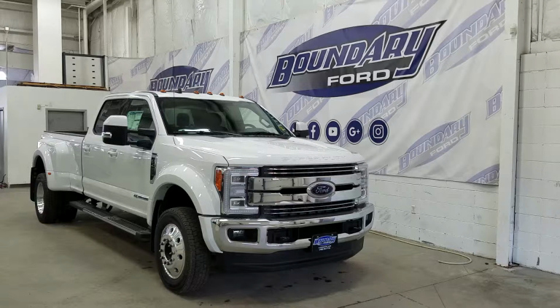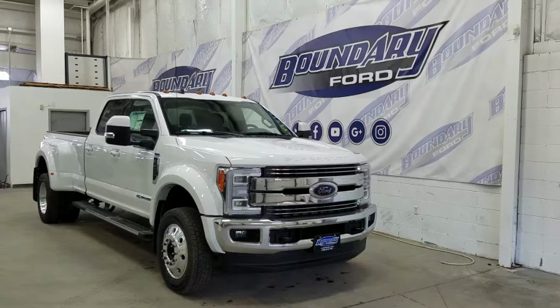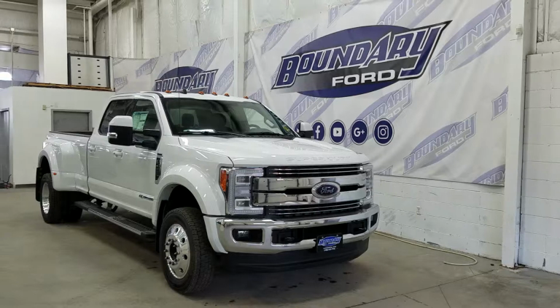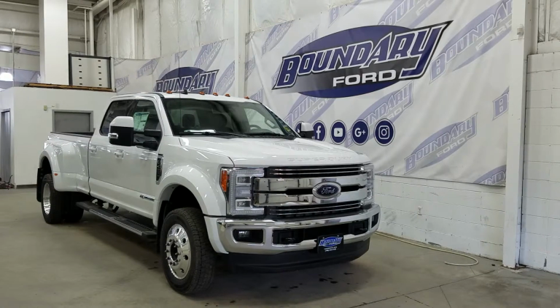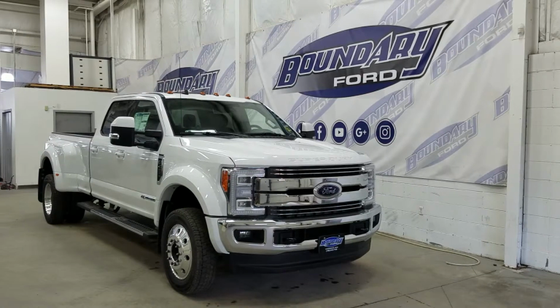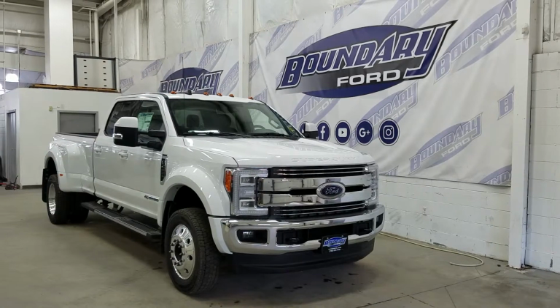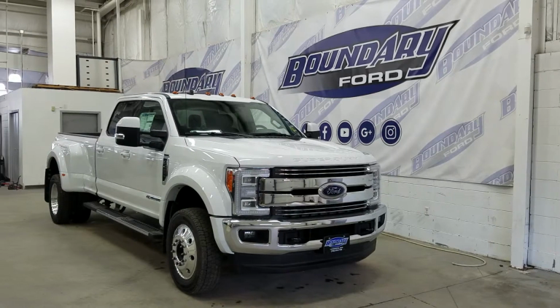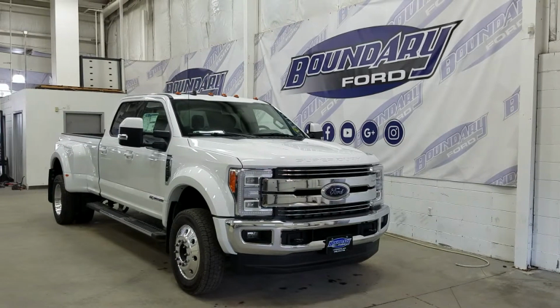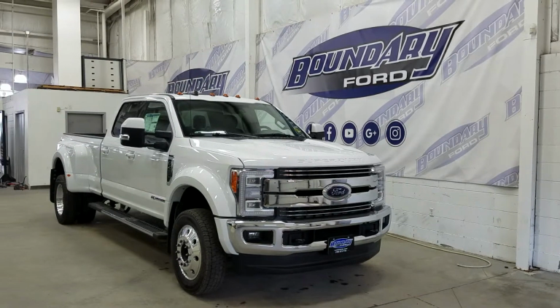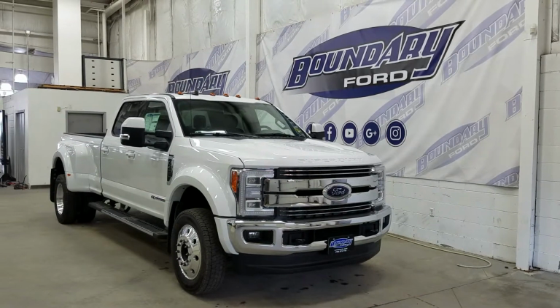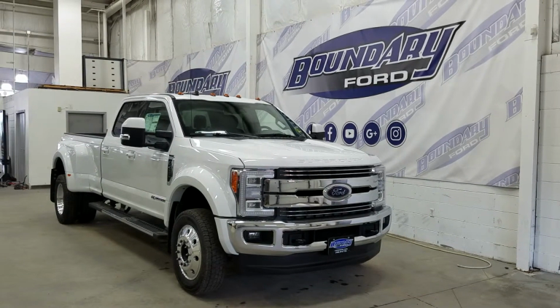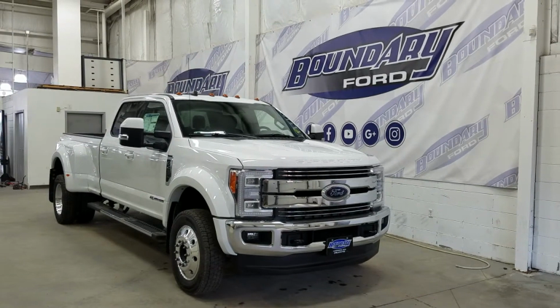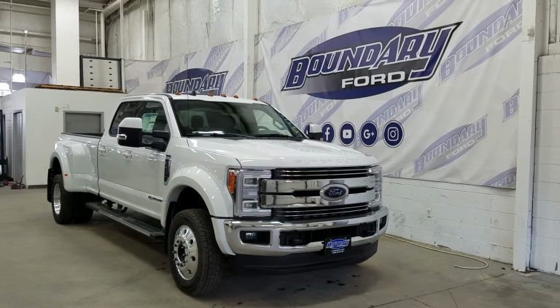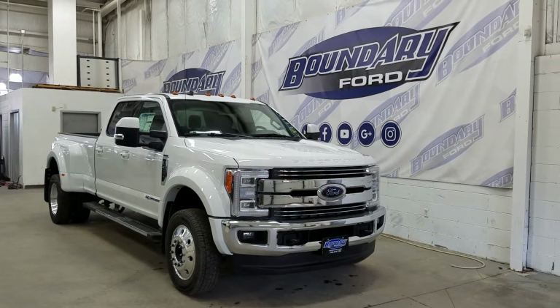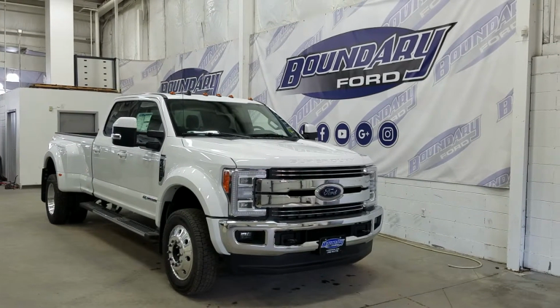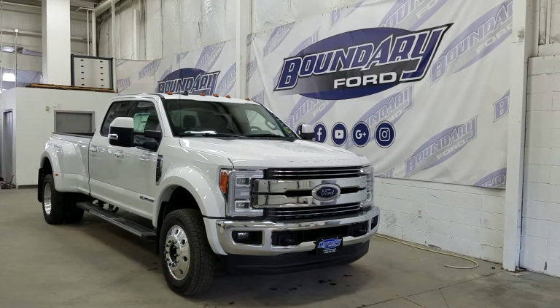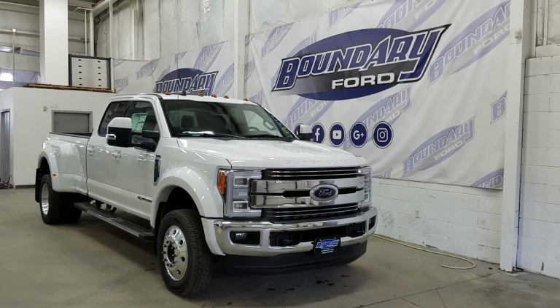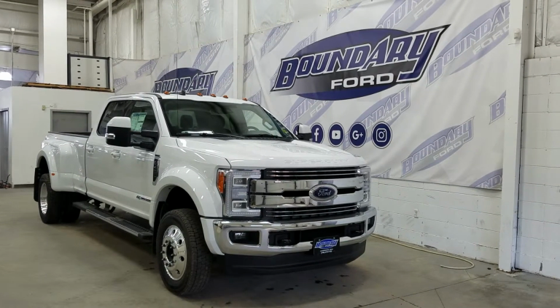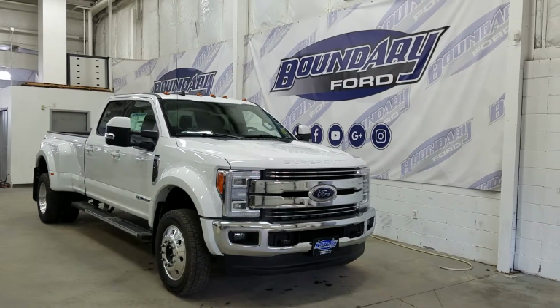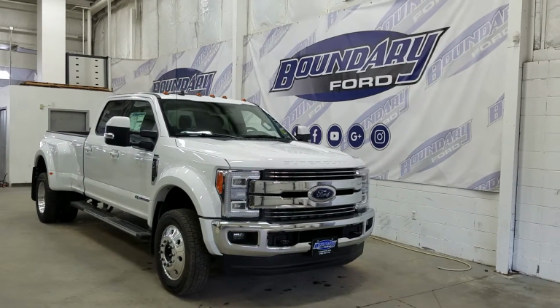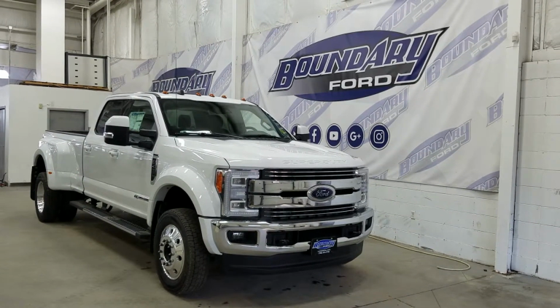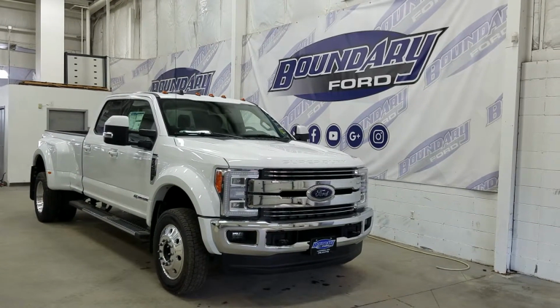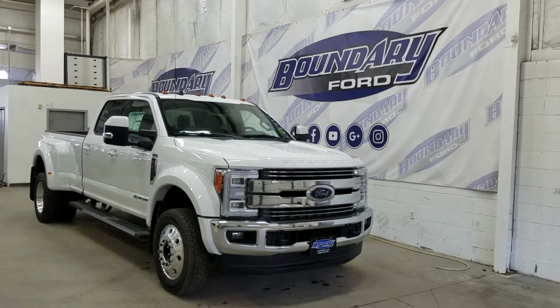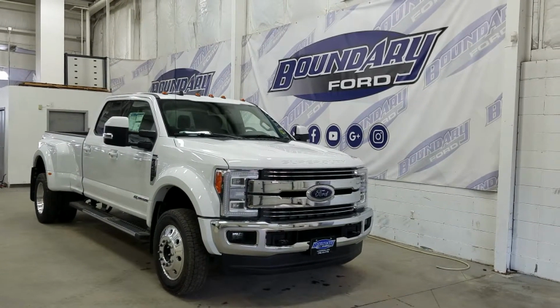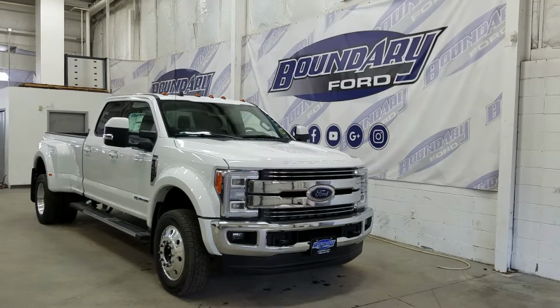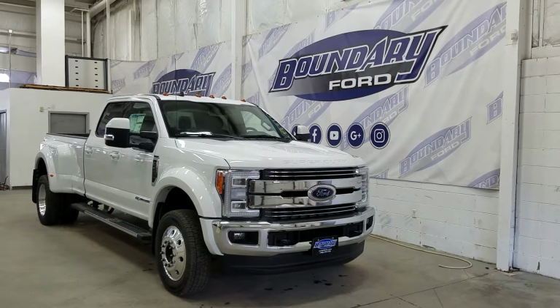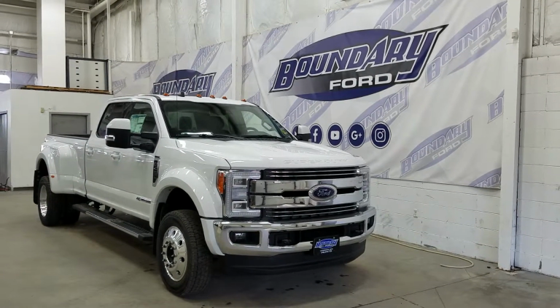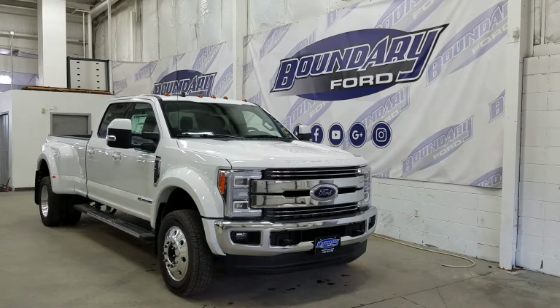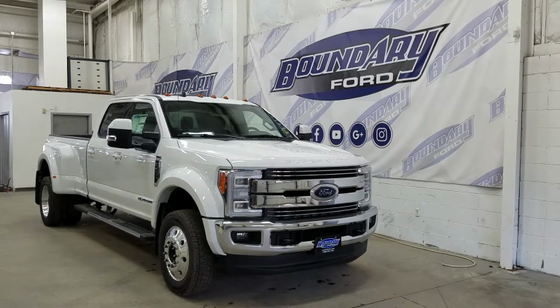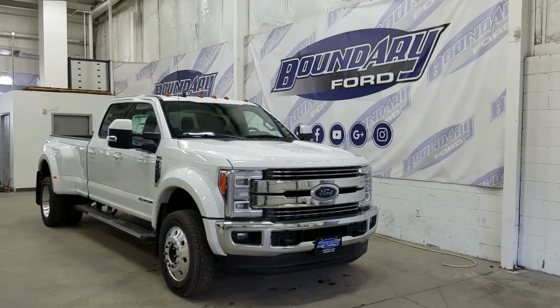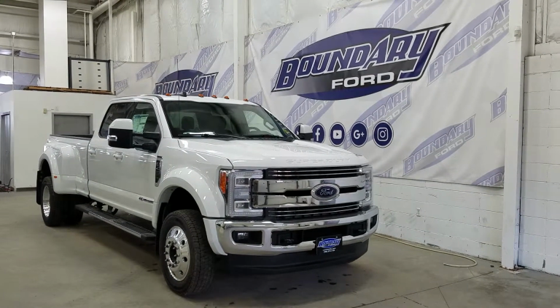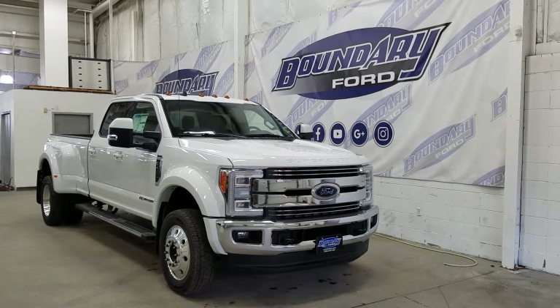Welcome to Boundary Ford, located at 2502 50th Avenue in Lloydminster, Border City.